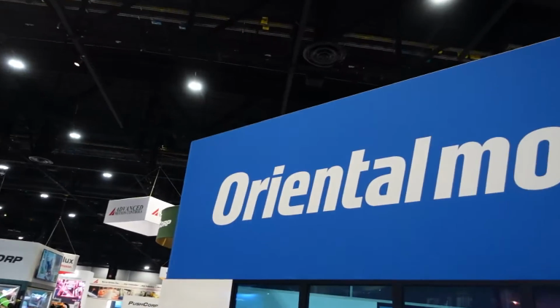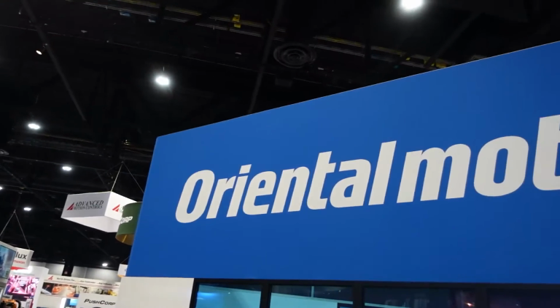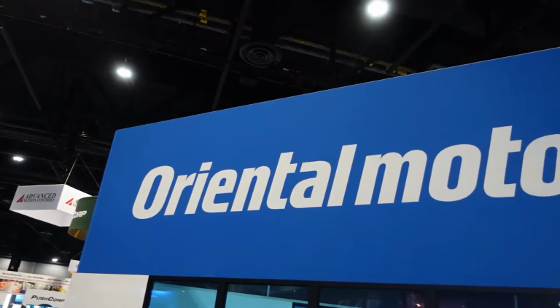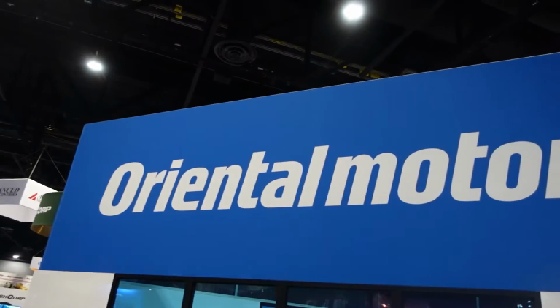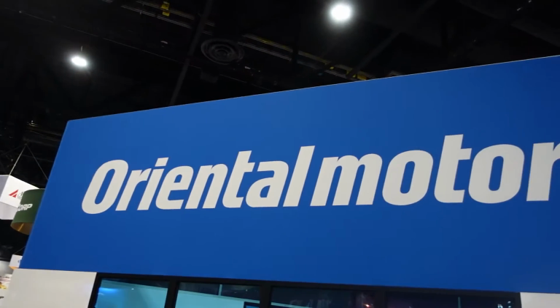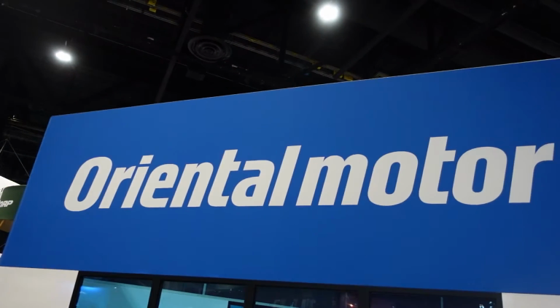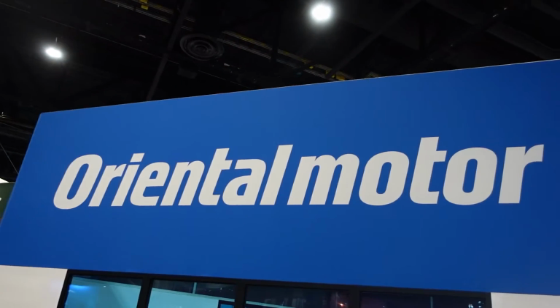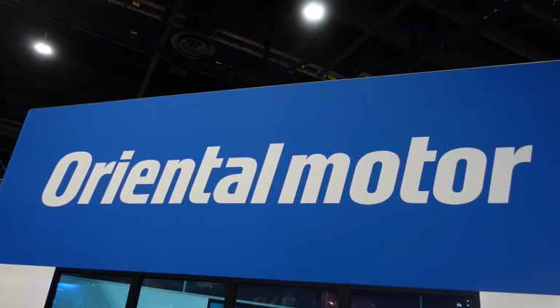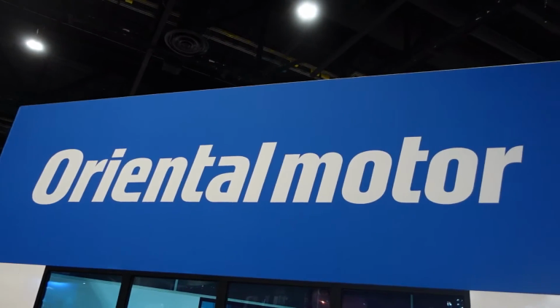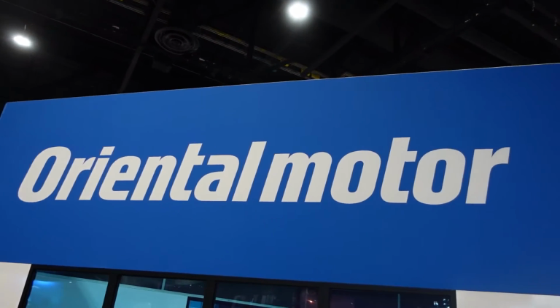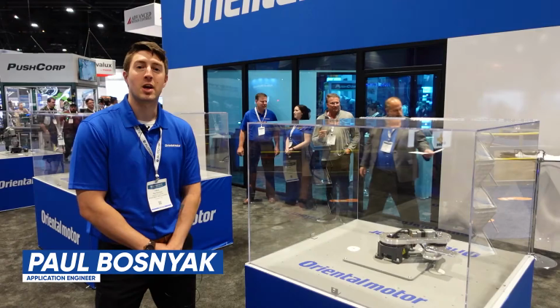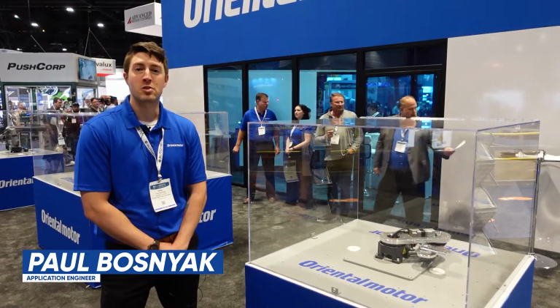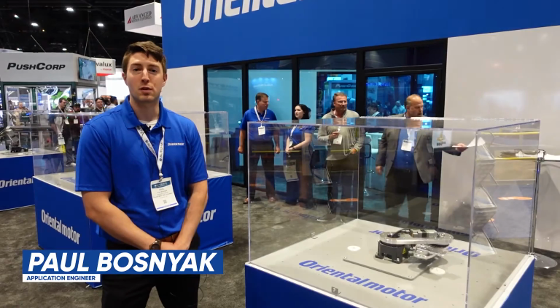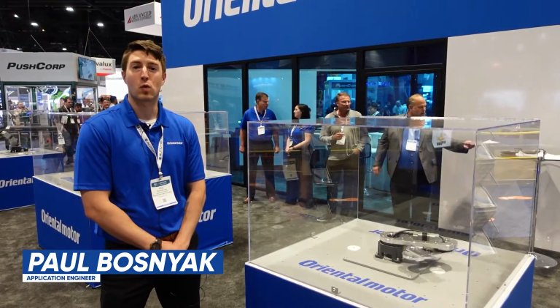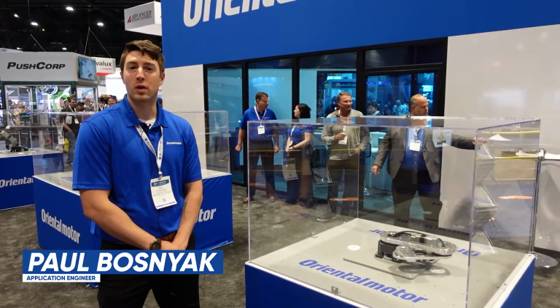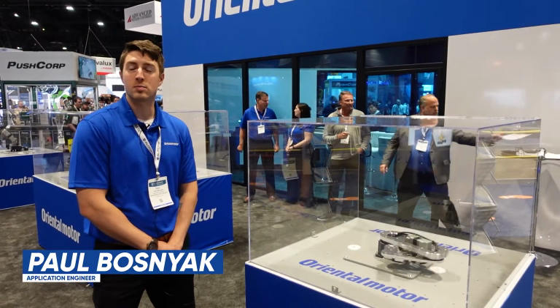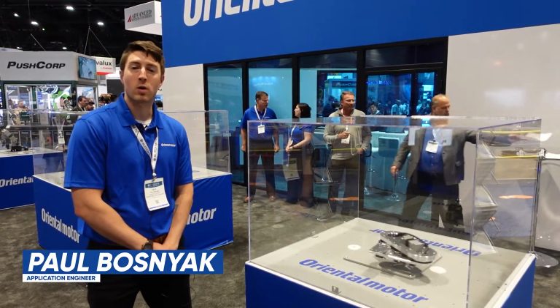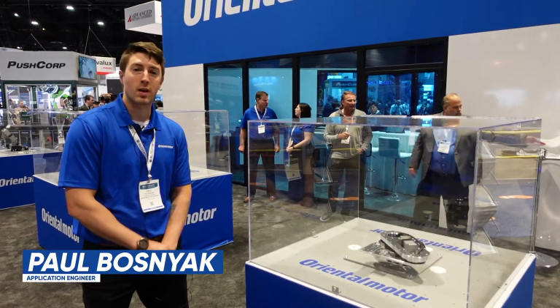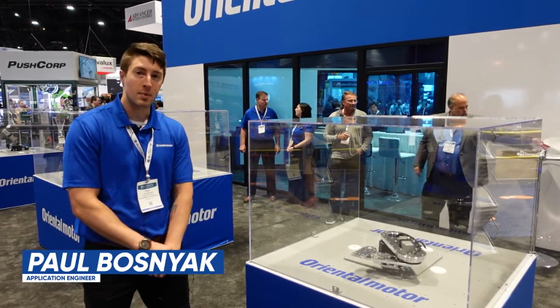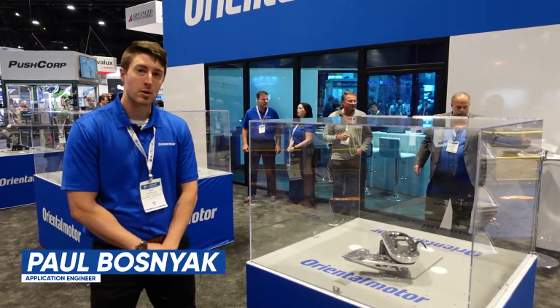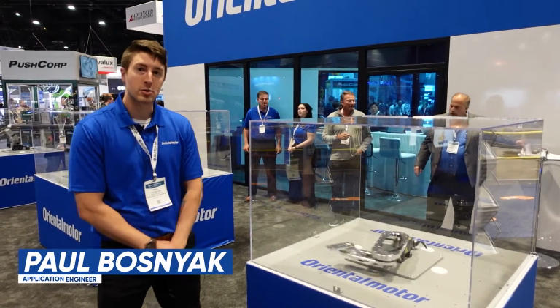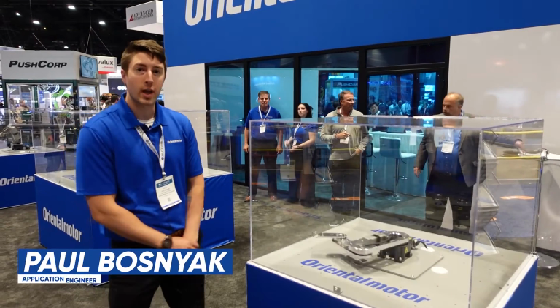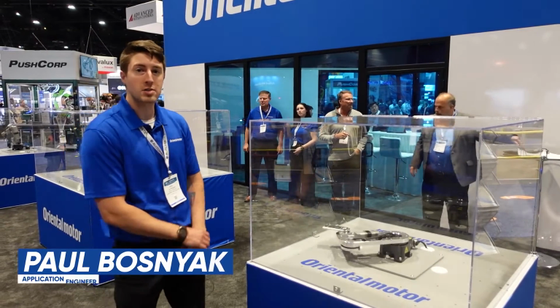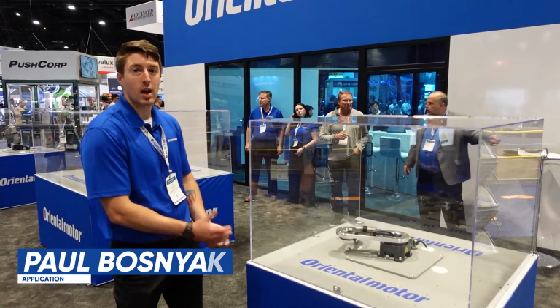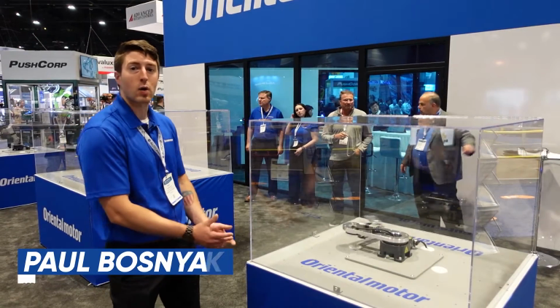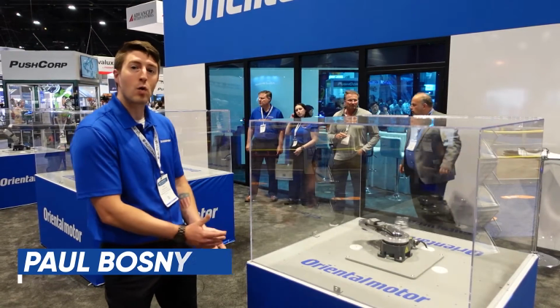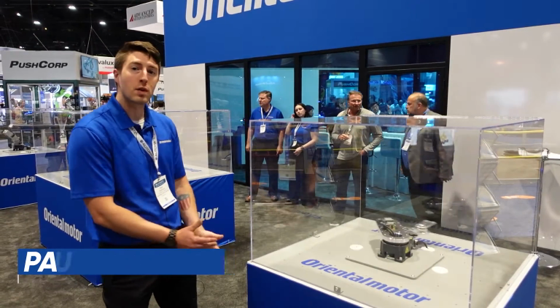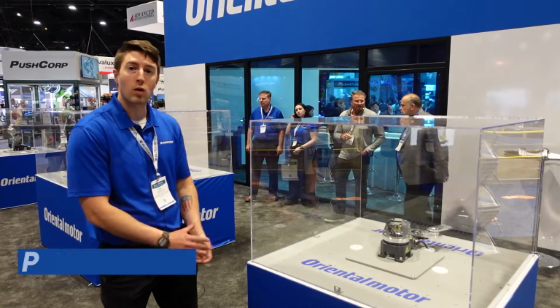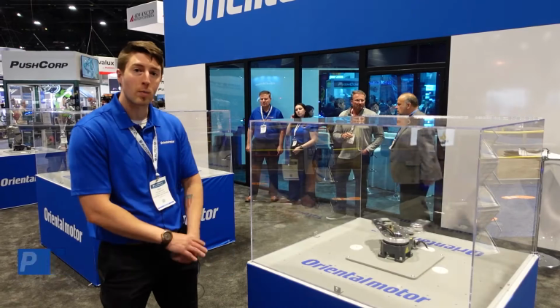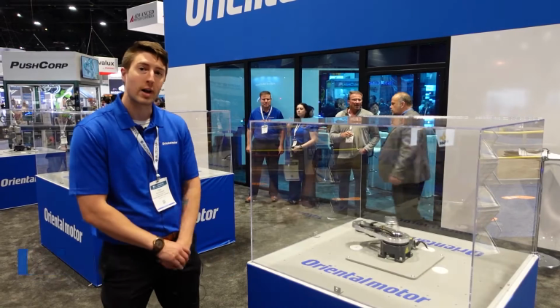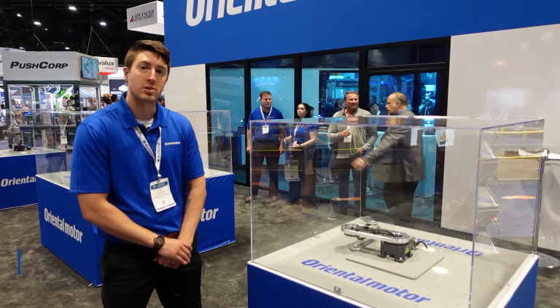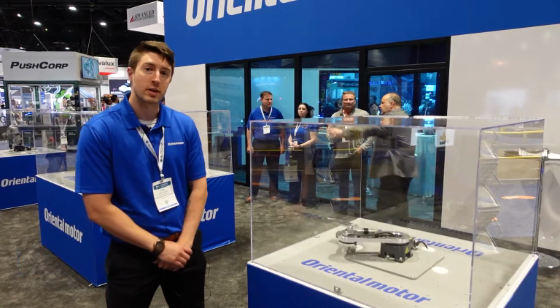Hi, I'm Paul Bosniak, application engineer for Oriental Motor, and I'm here showcasing our OVR robotic series.